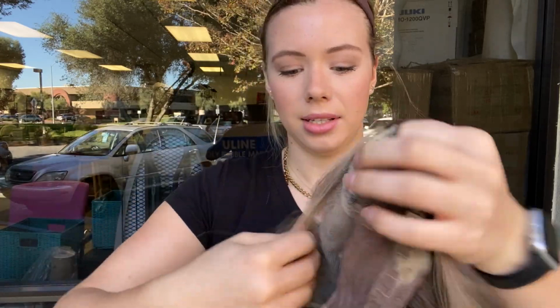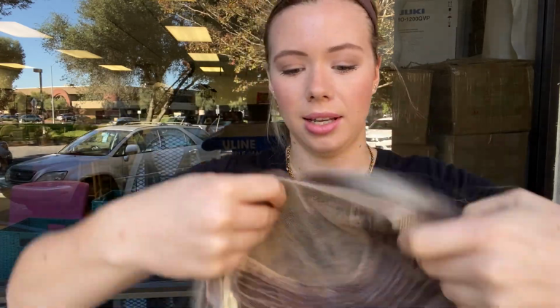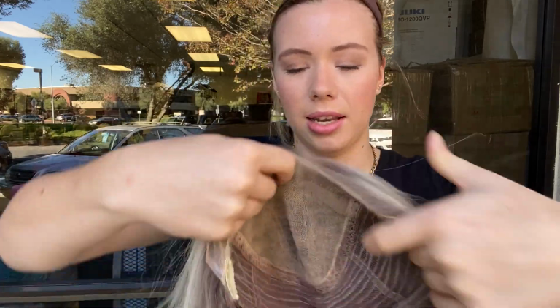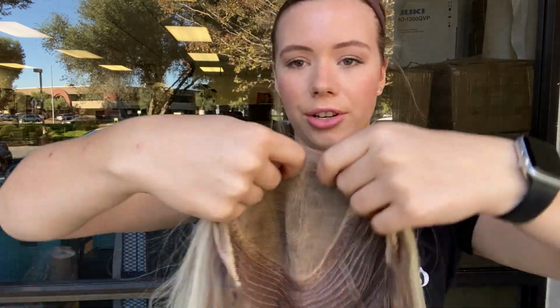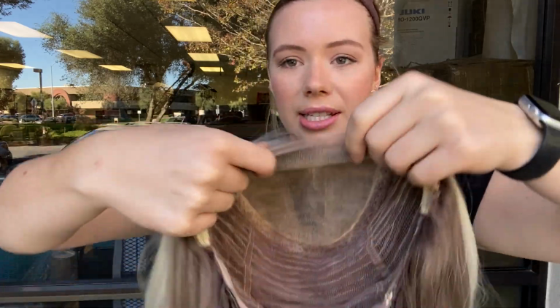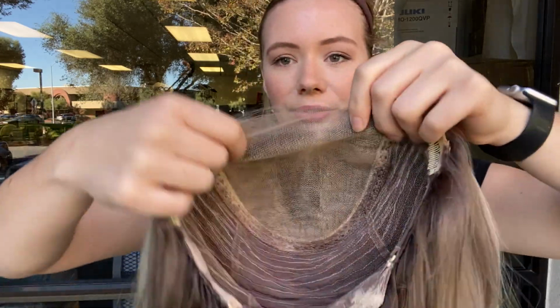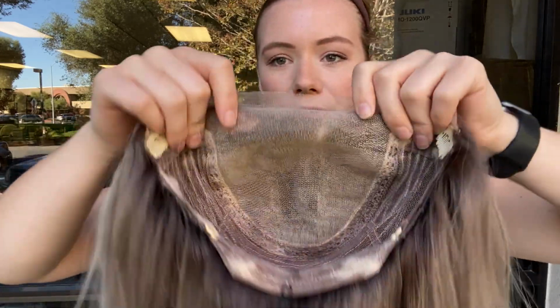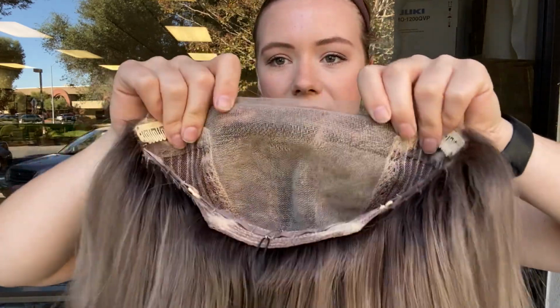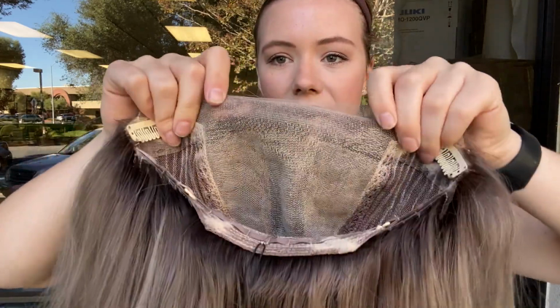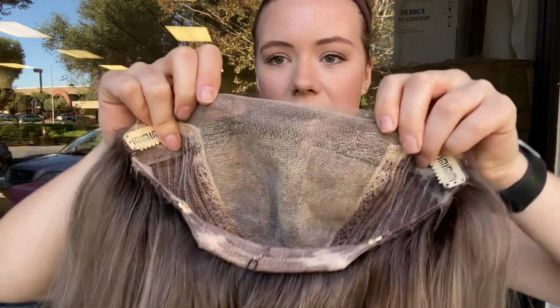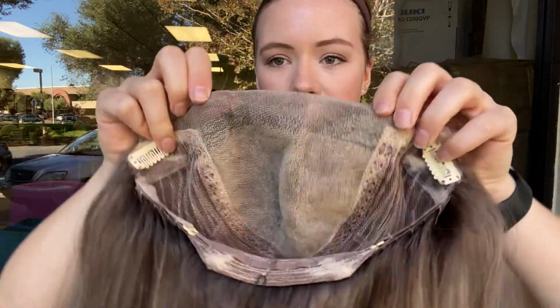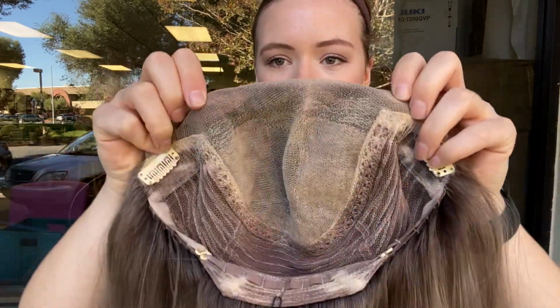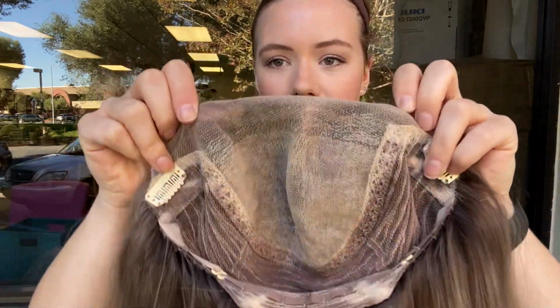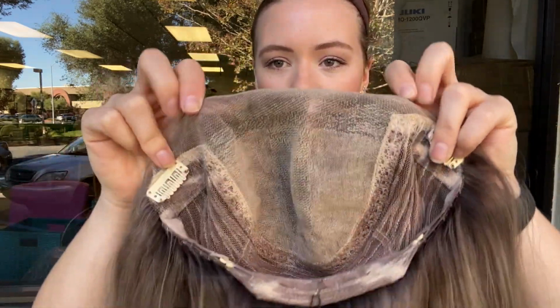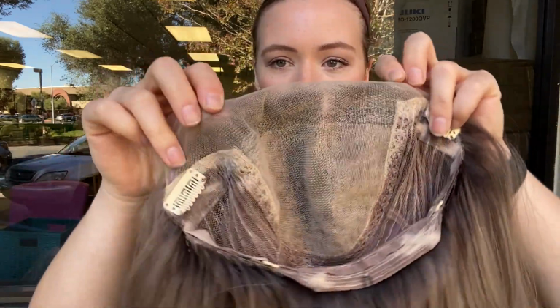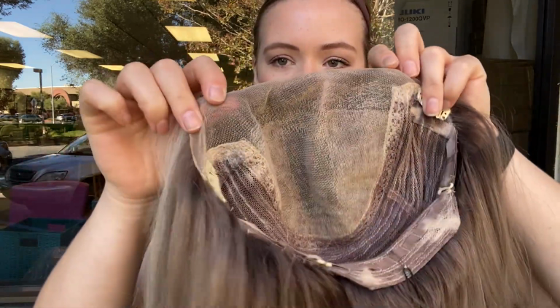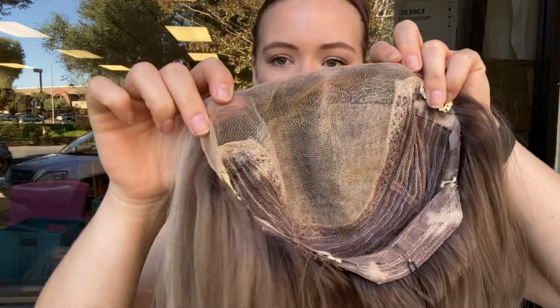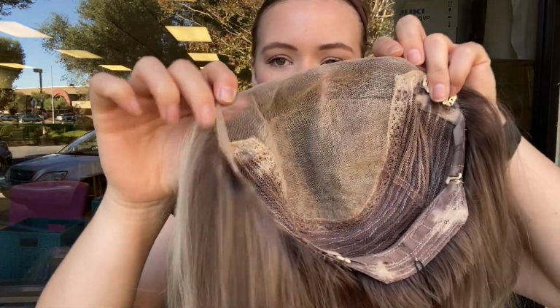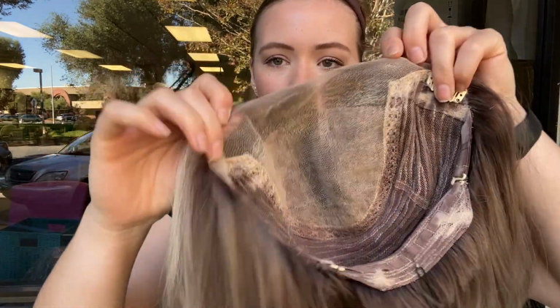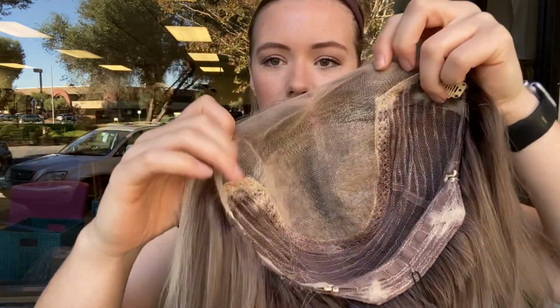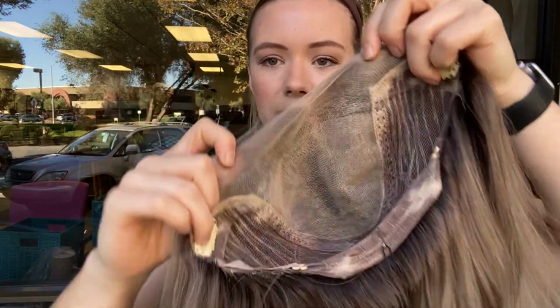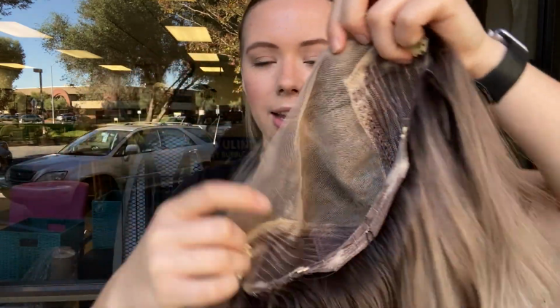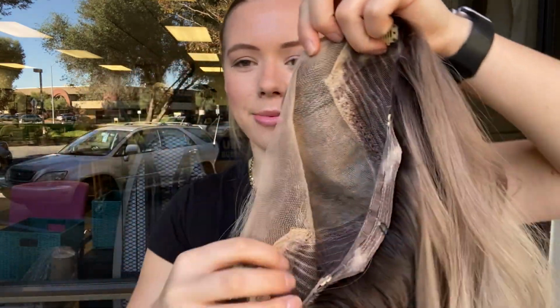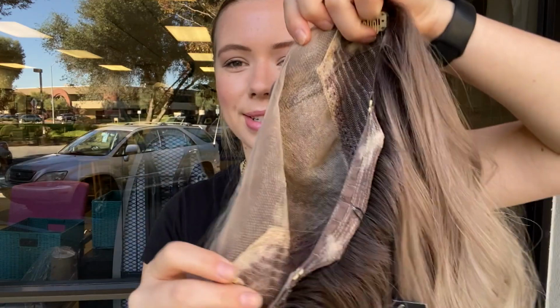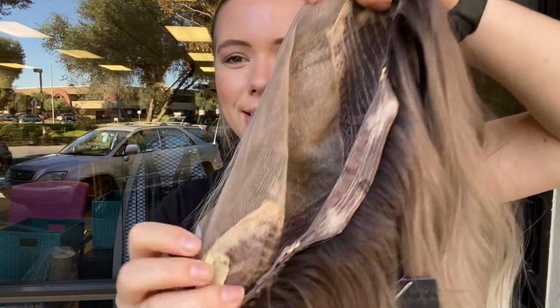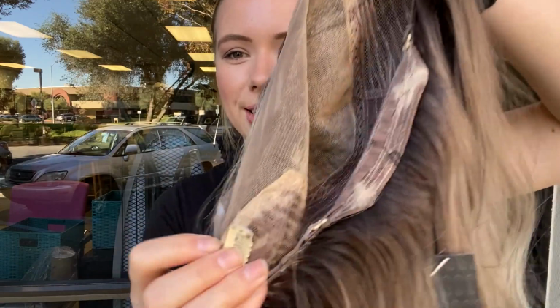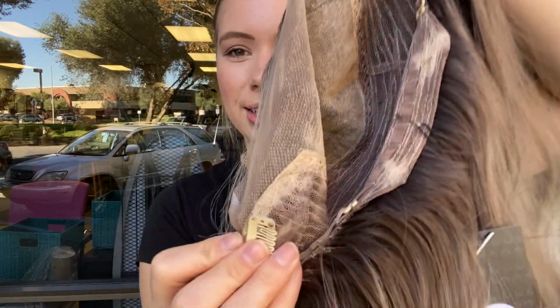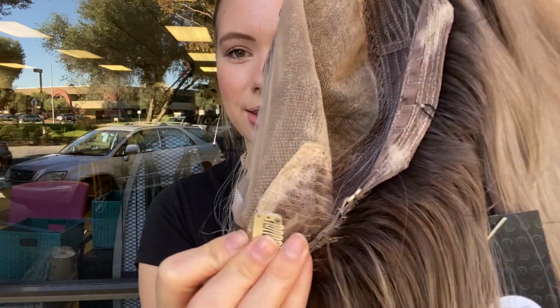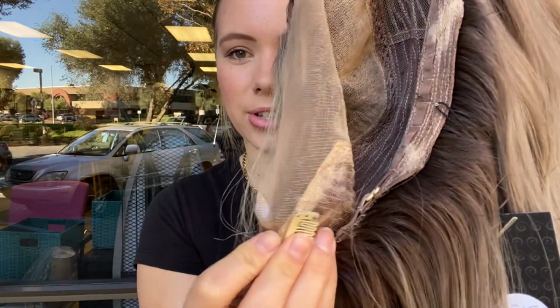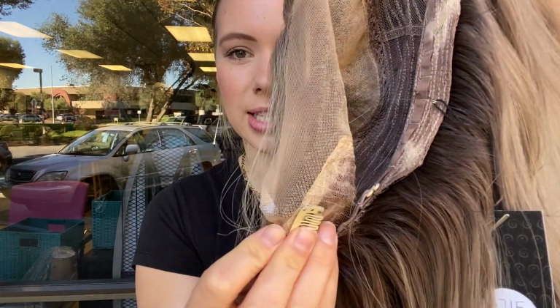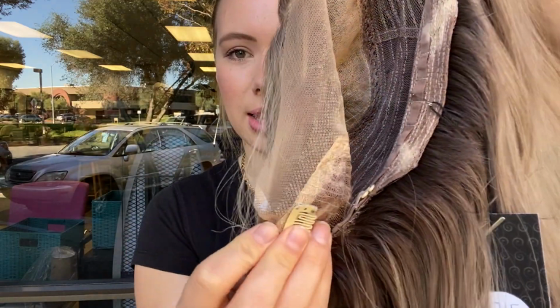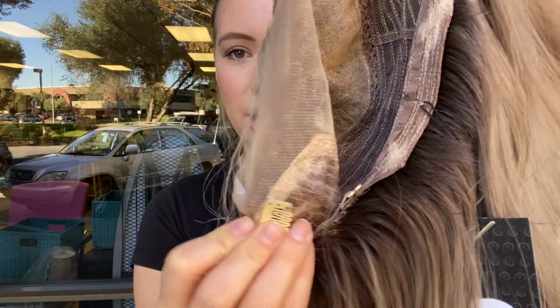And then here is the full lace top — it goes a little bit onto the ear tabs, as you can see there.